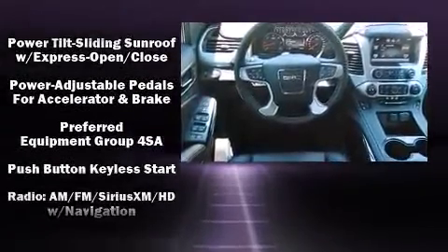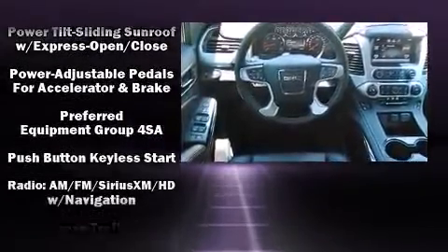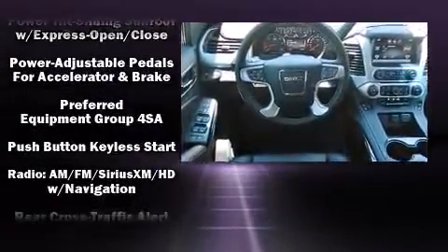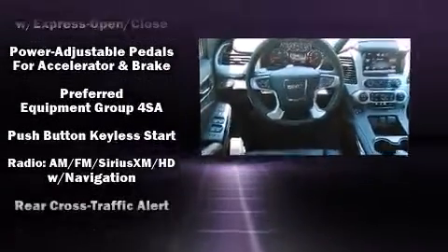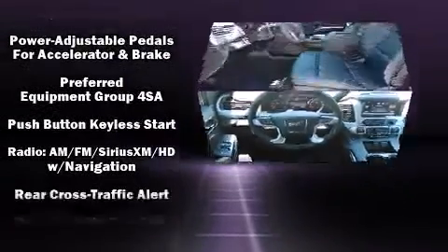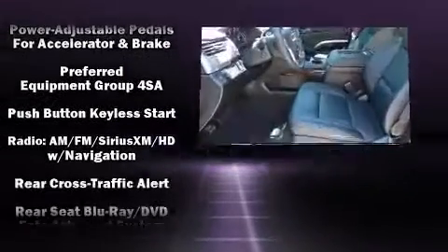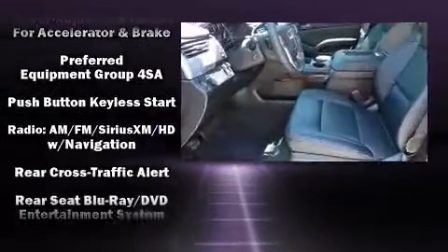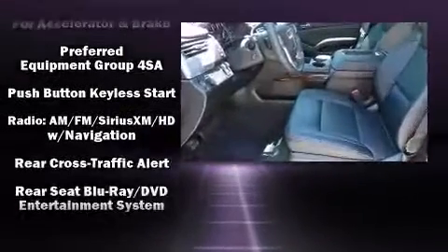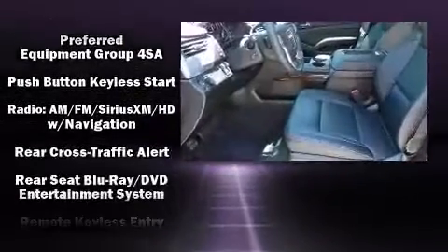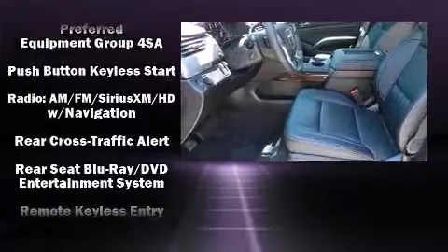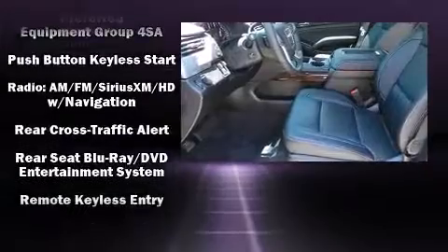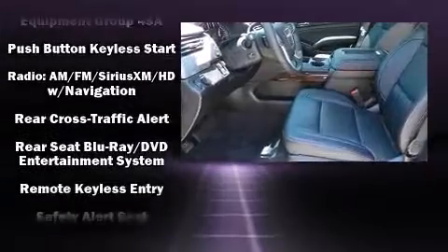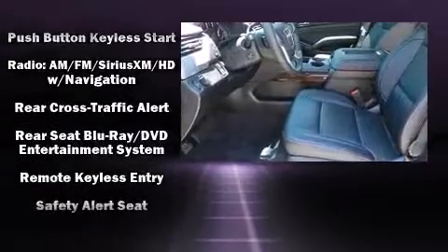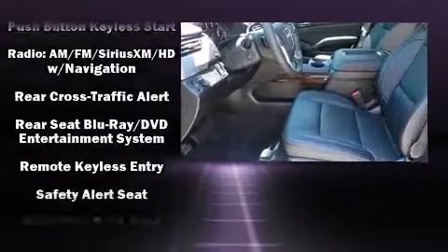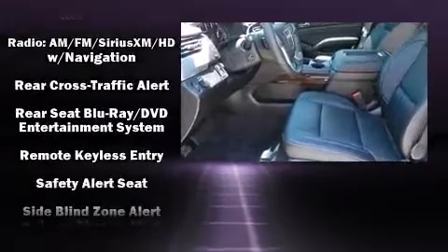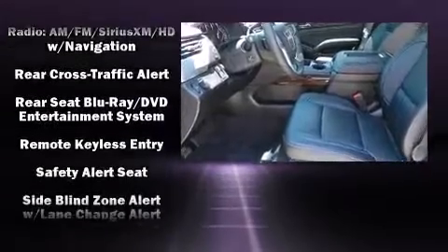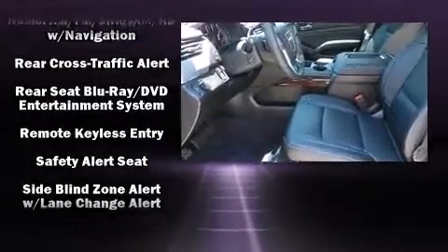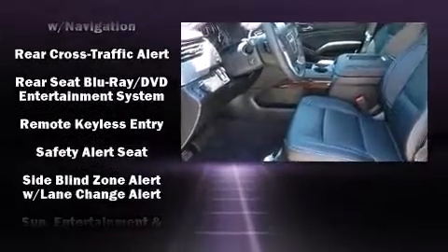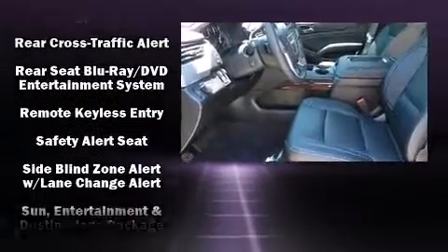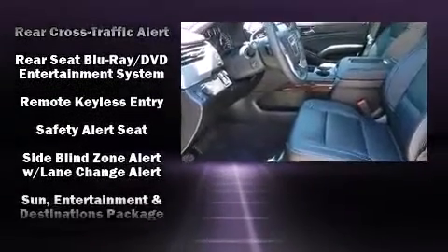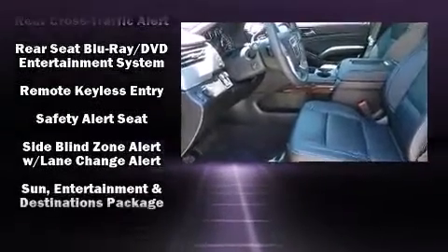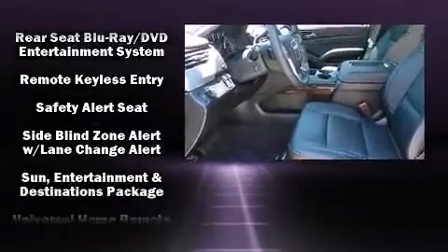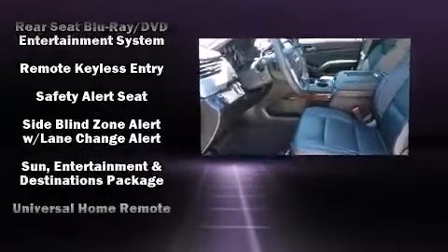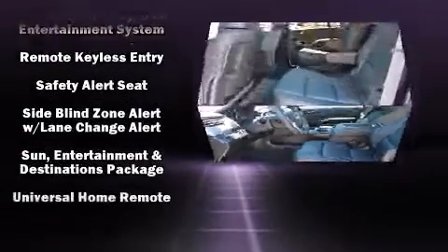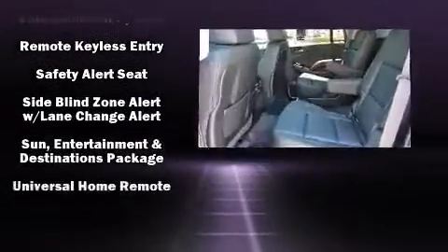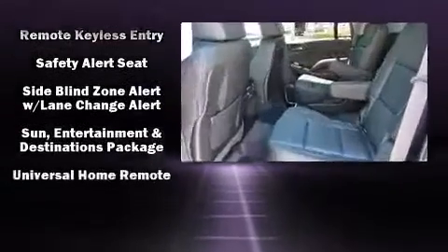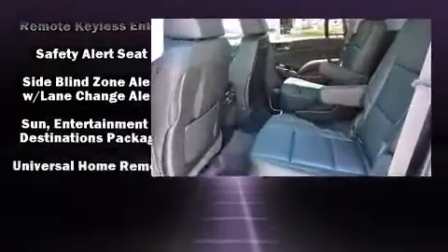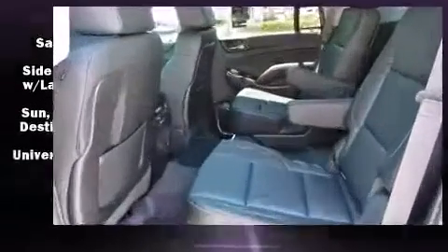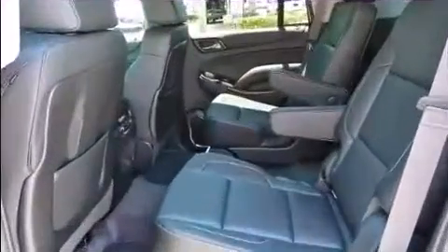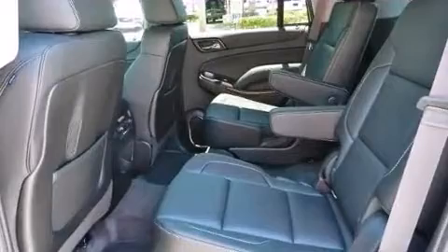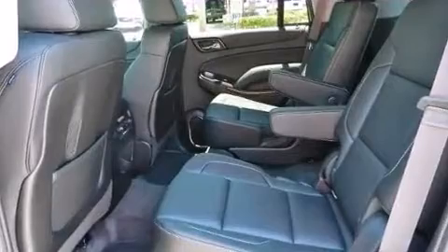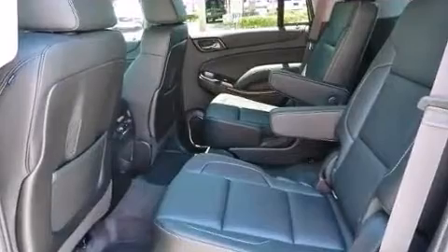Safety equipment has been integrated throughout, including brake assist, OnStar, and four-wheel disc brakes with AVS.